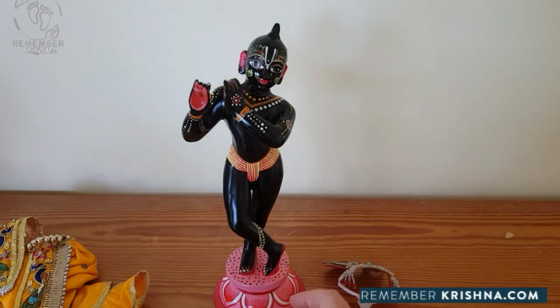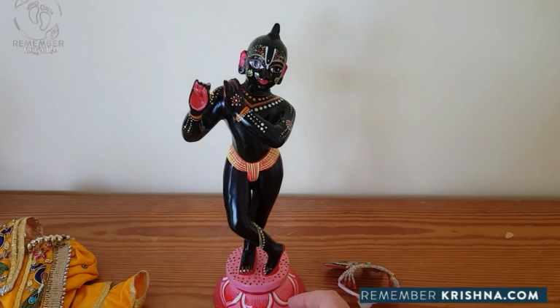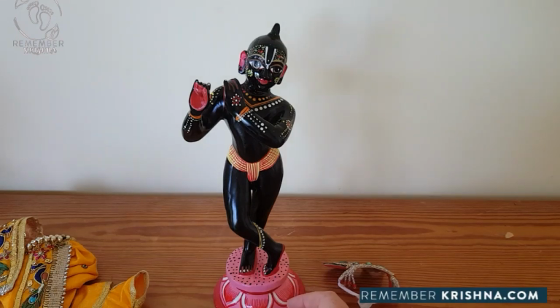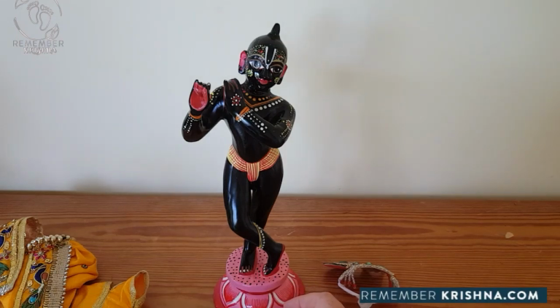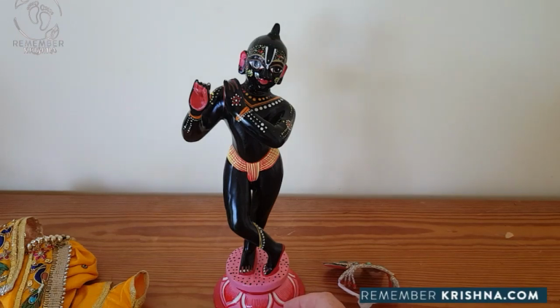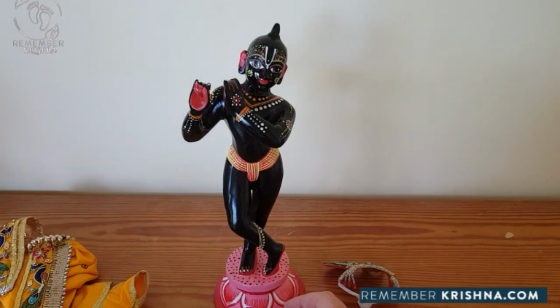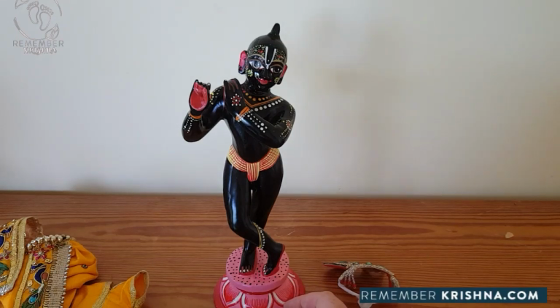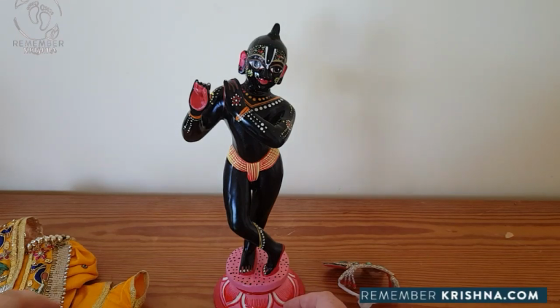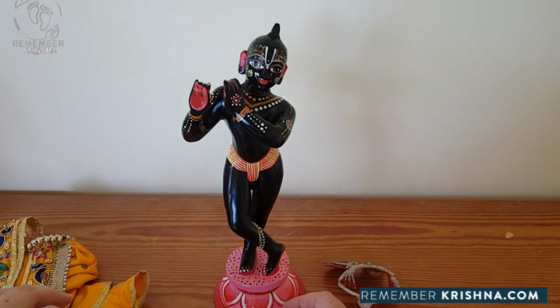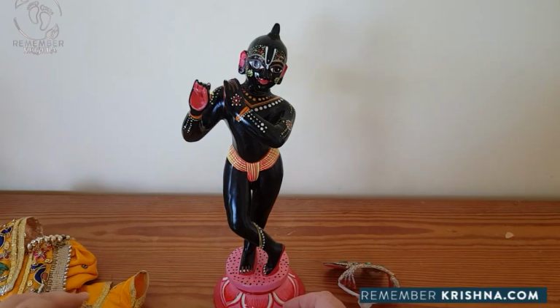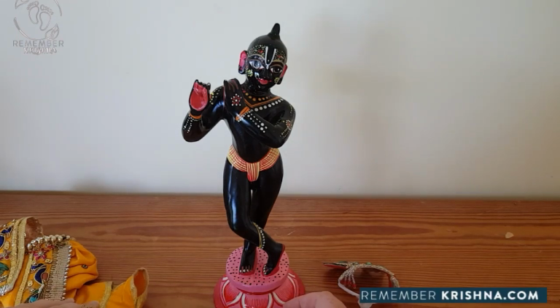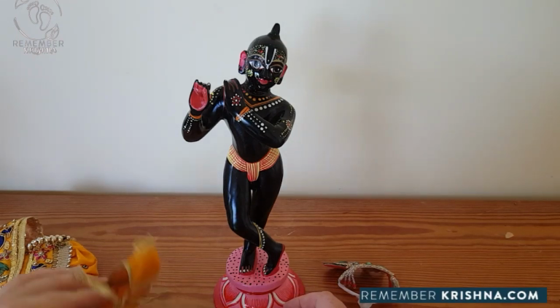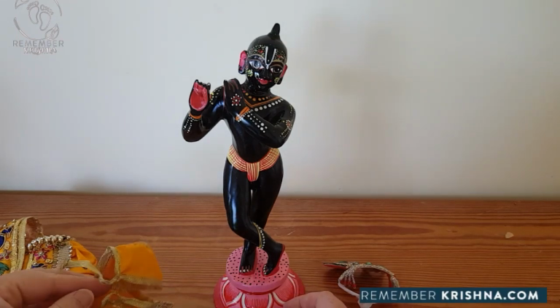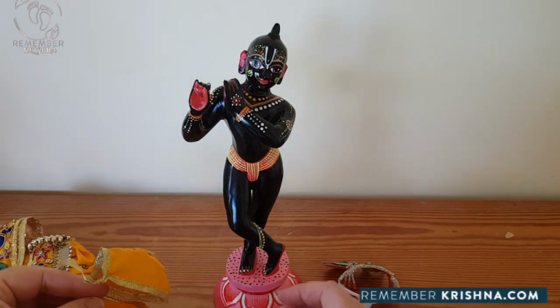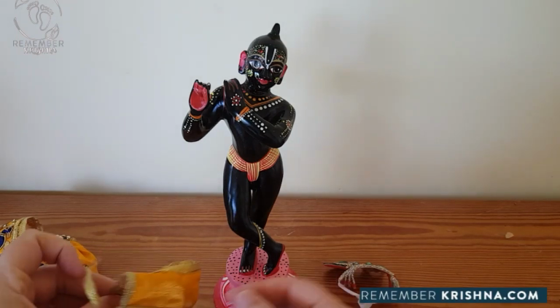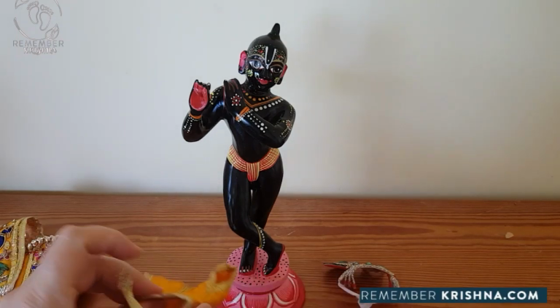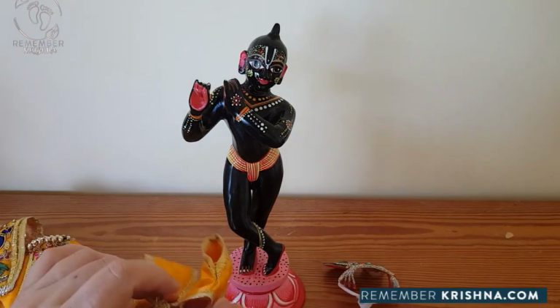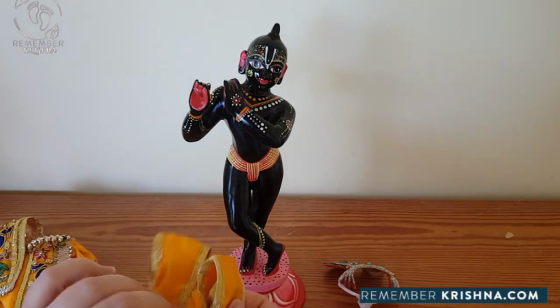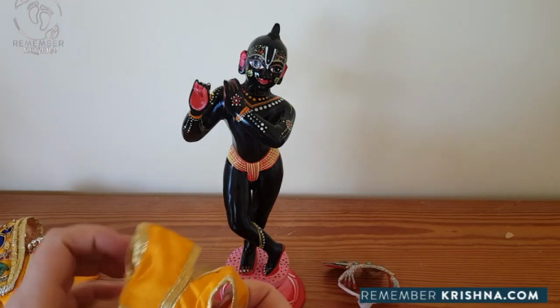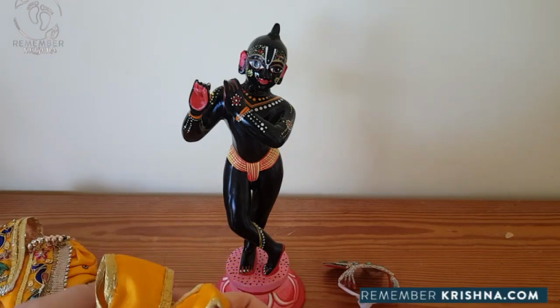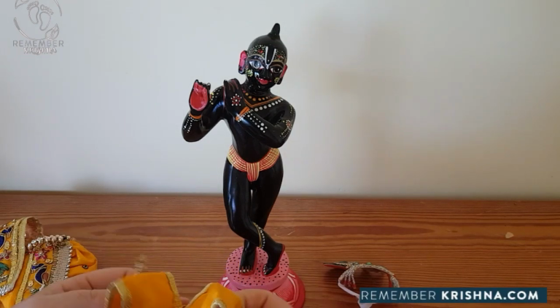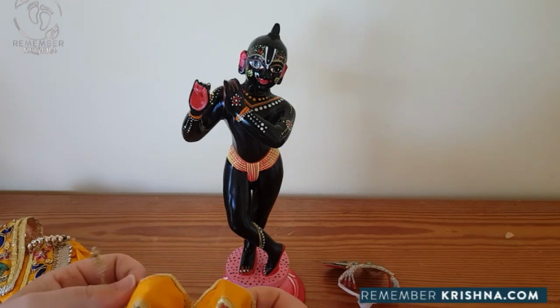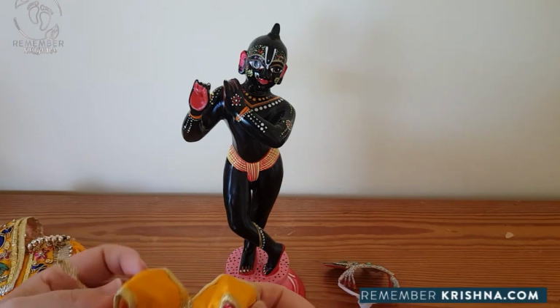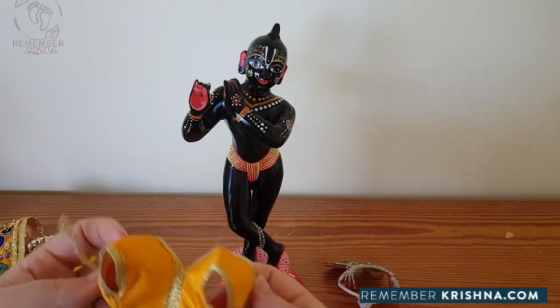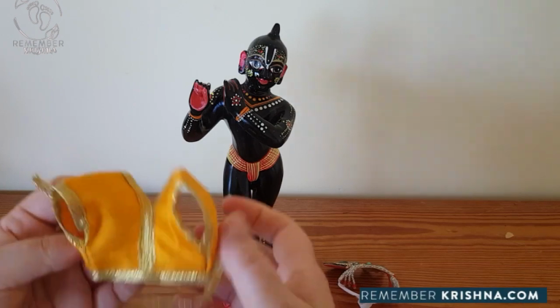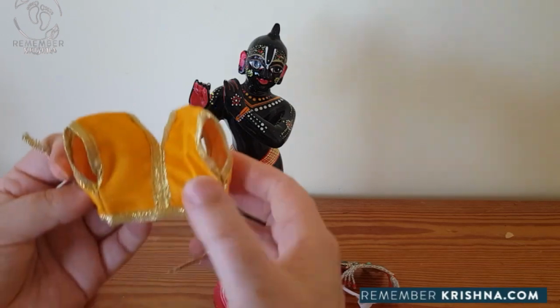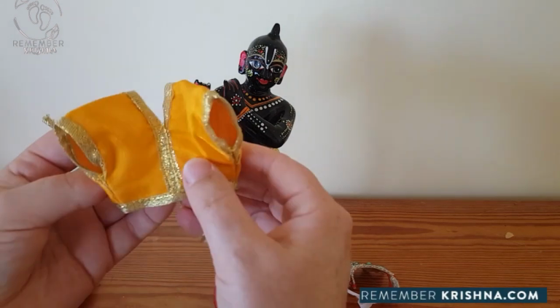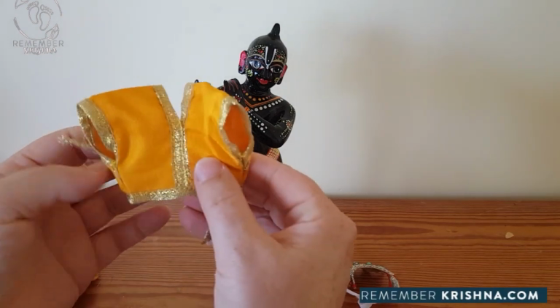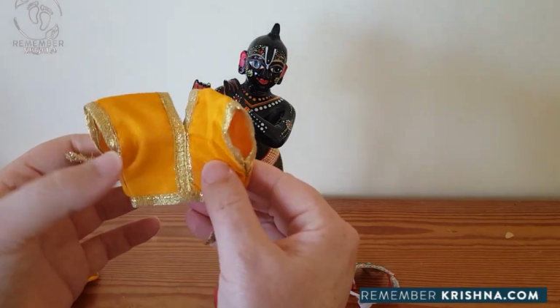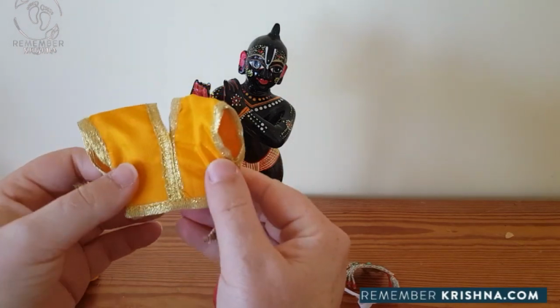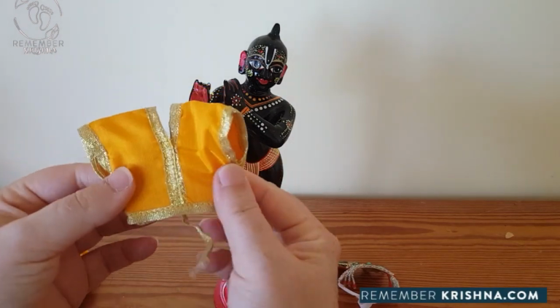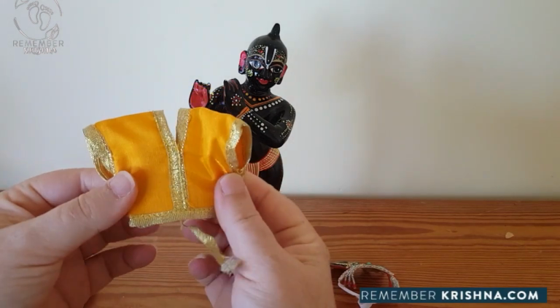This tutorial will cover how we dress the Krishna deity. First of all, we put on his t-shirt.